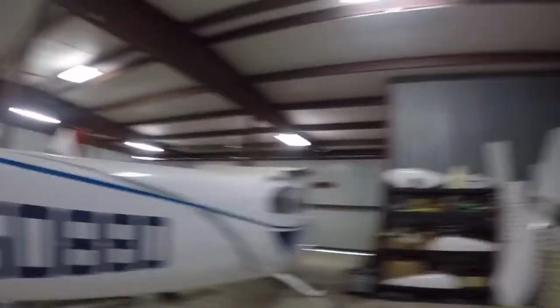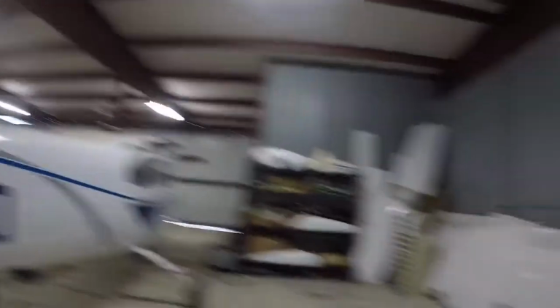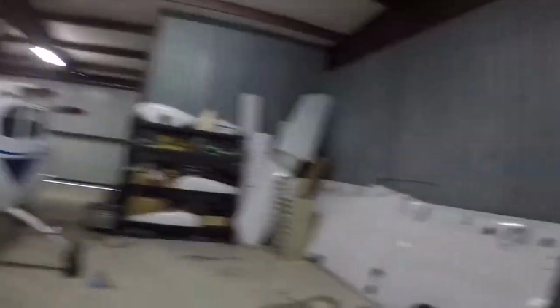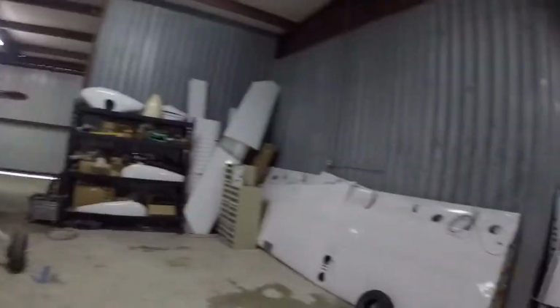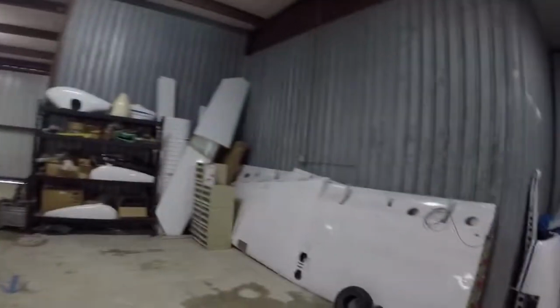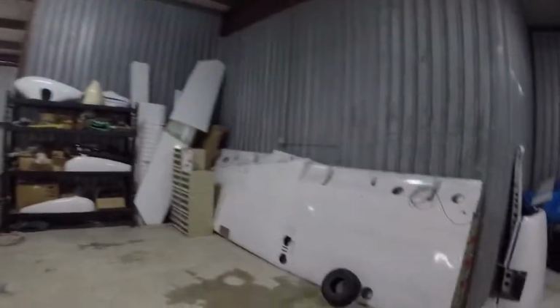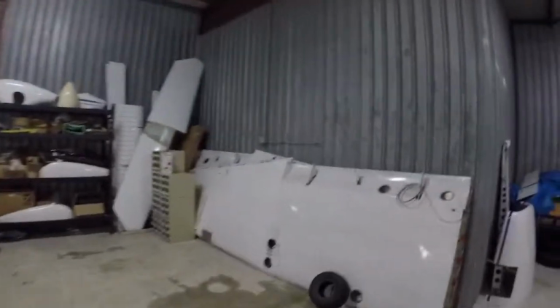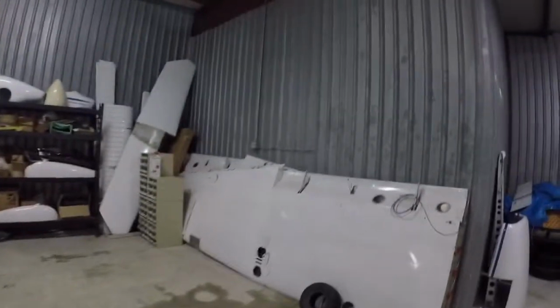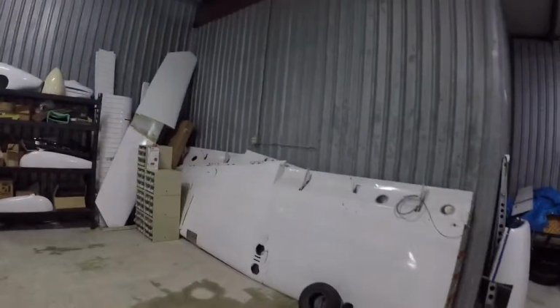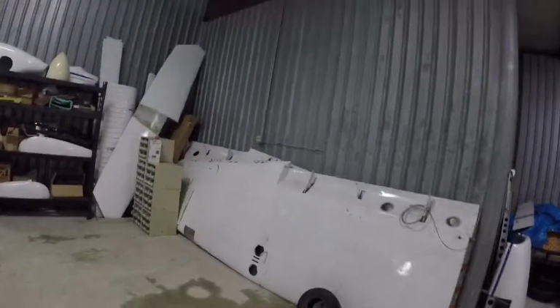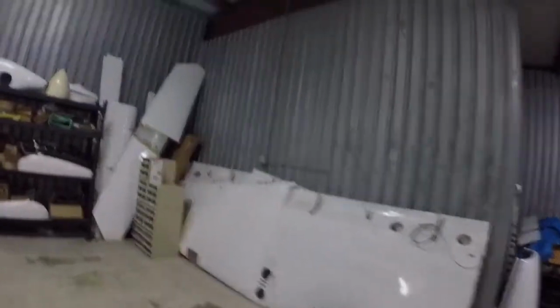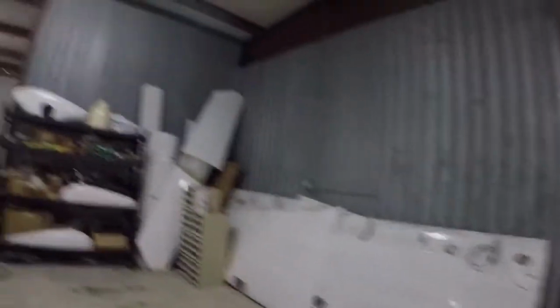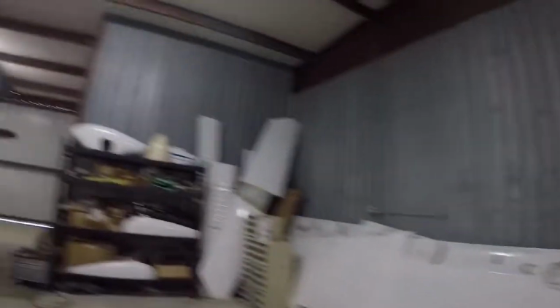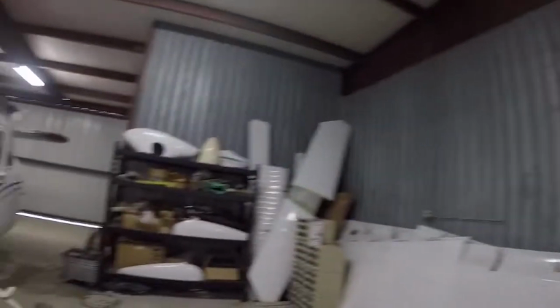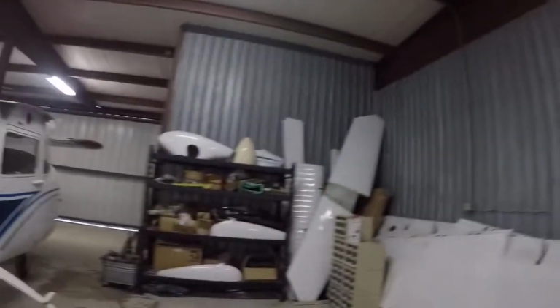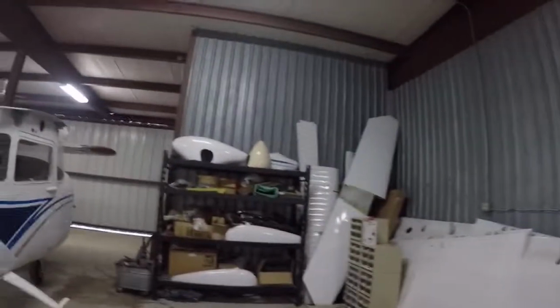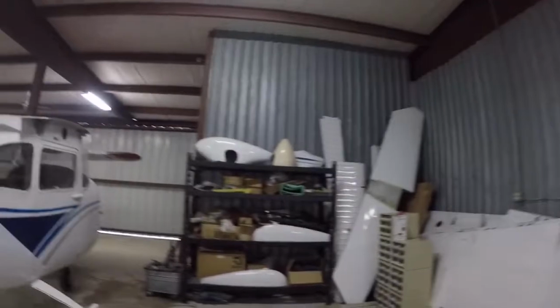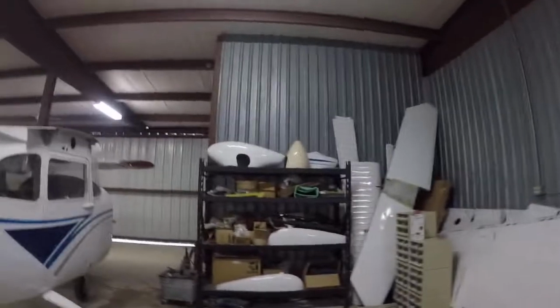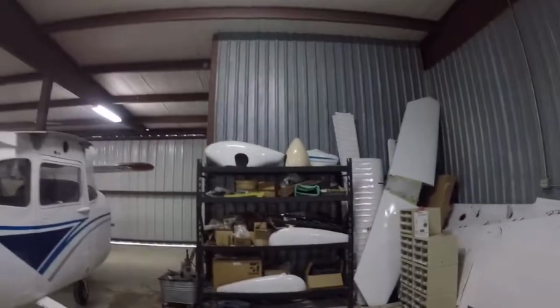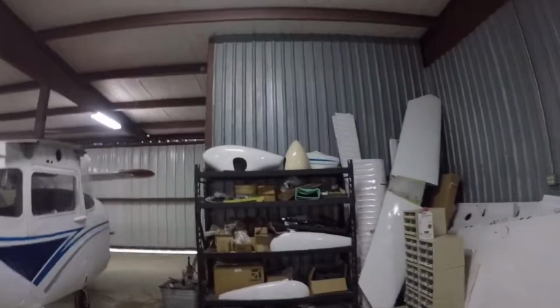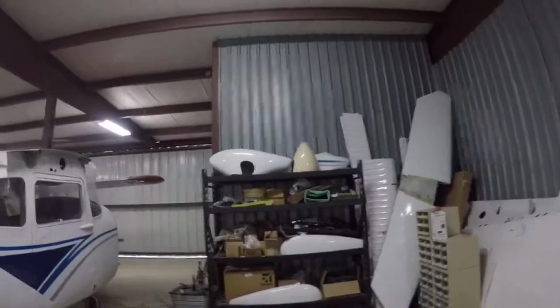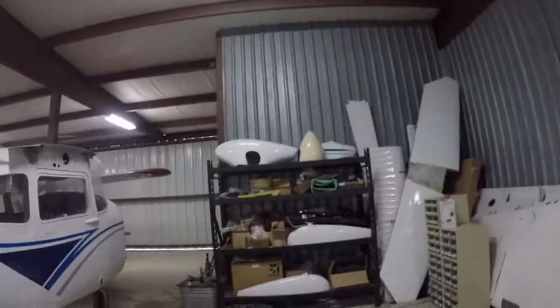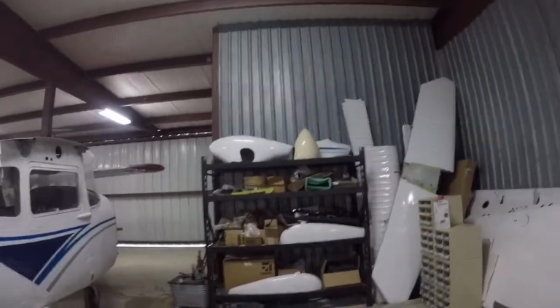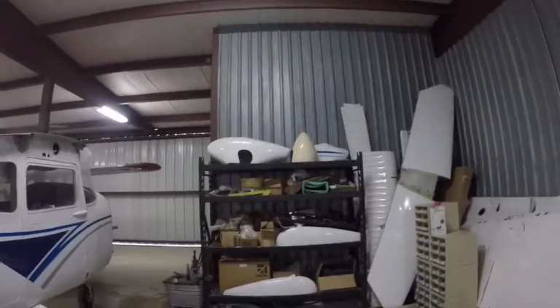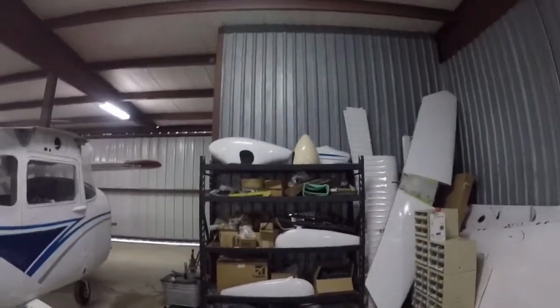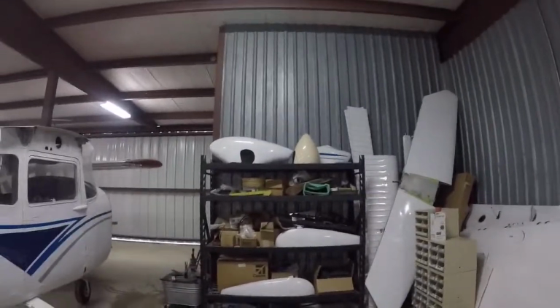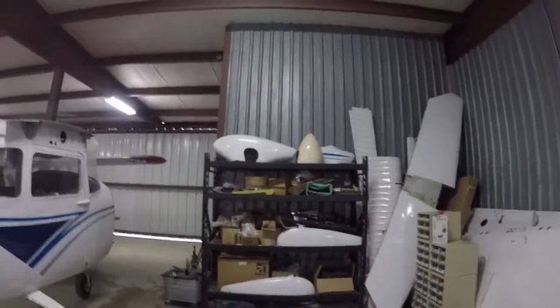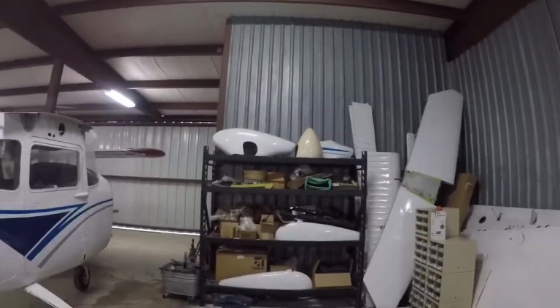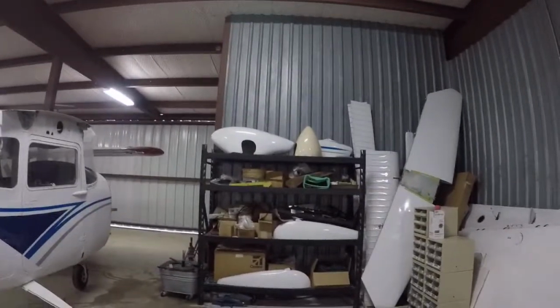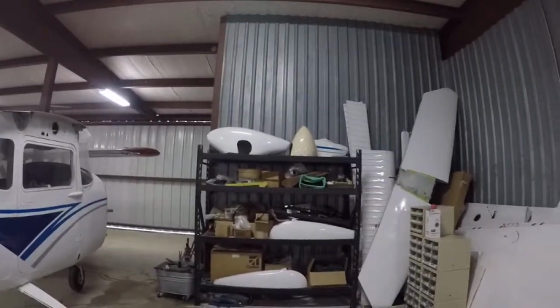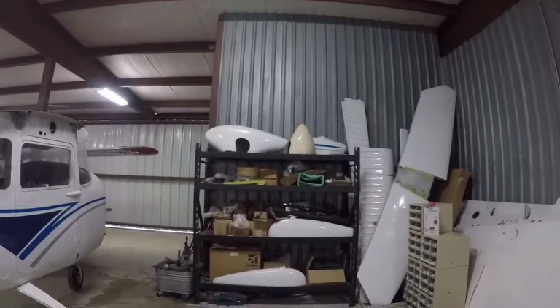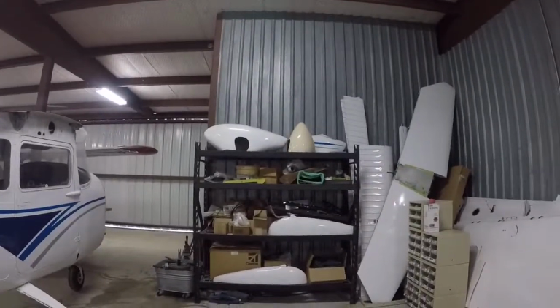You can see I've got the wings right there, the flight controls, a whole rack of the interior that's come out.